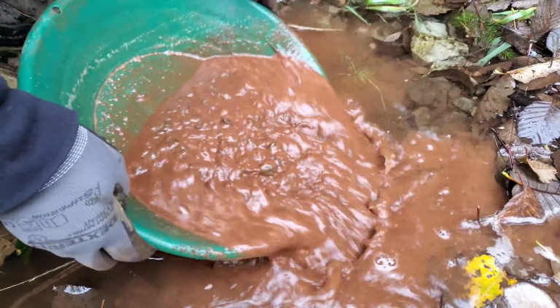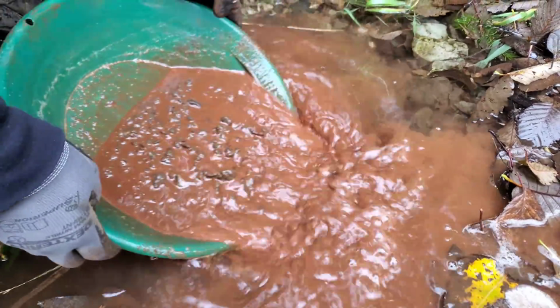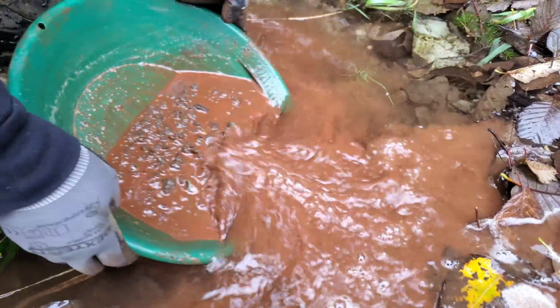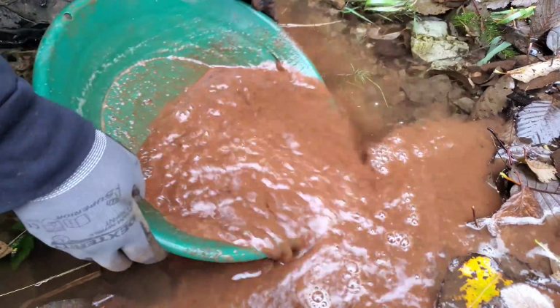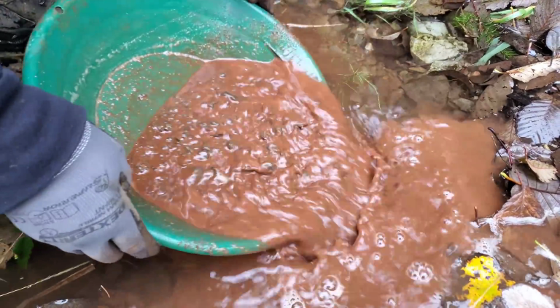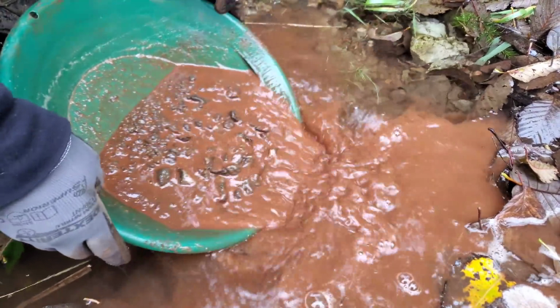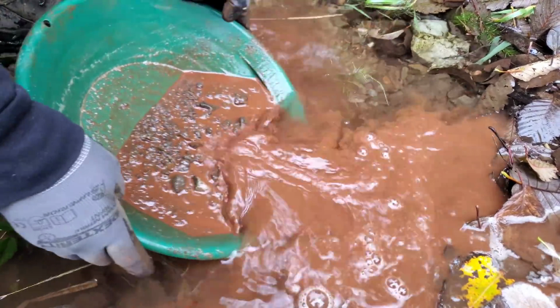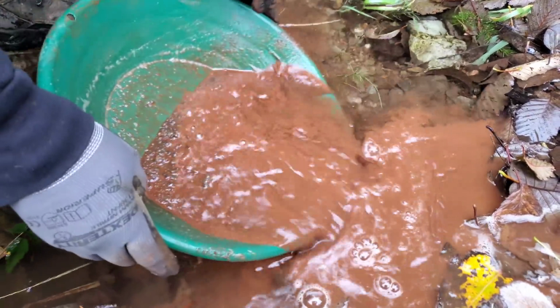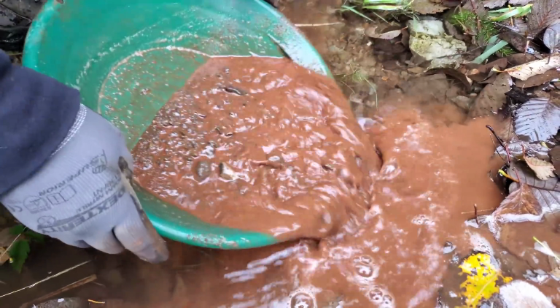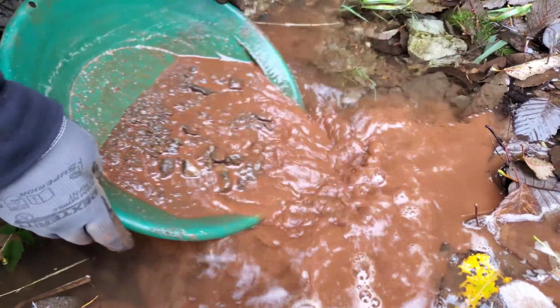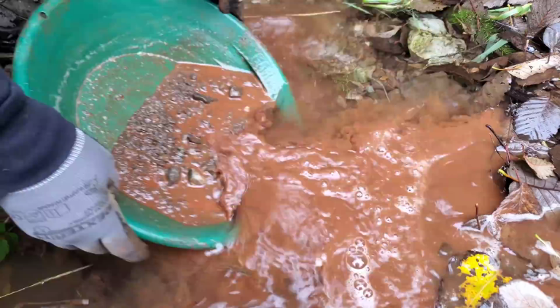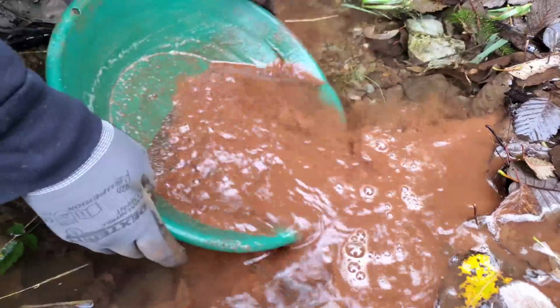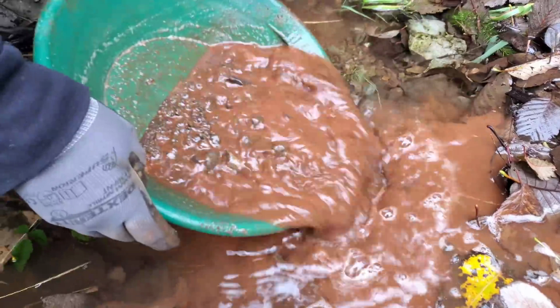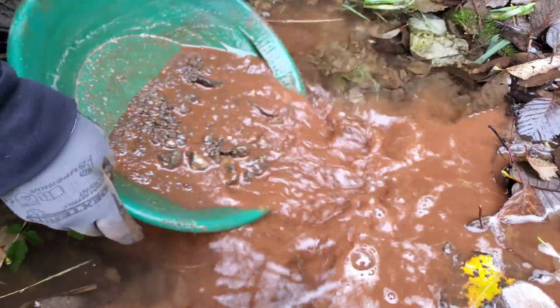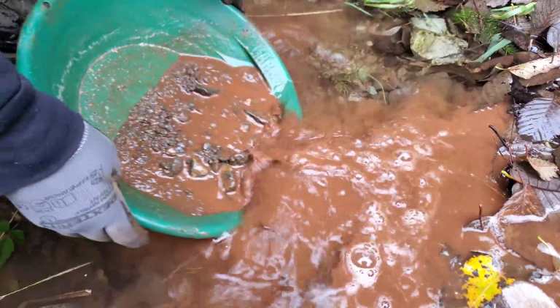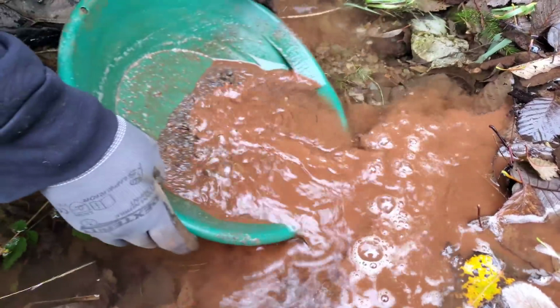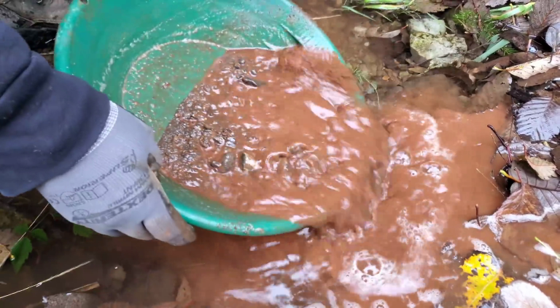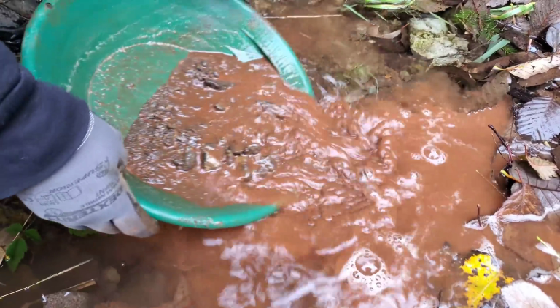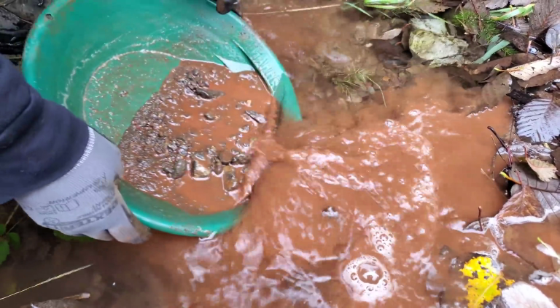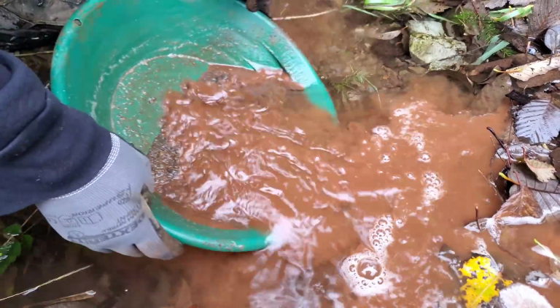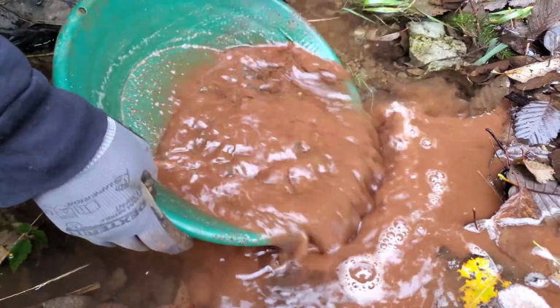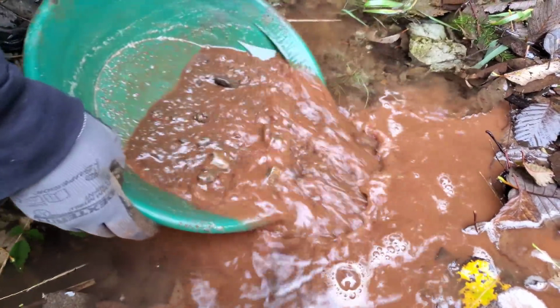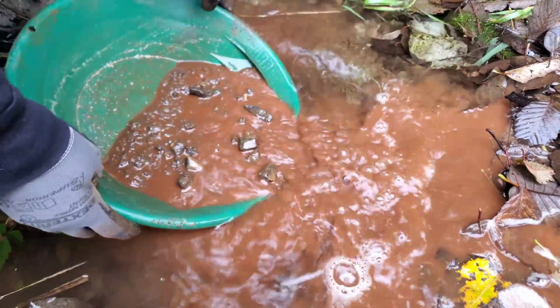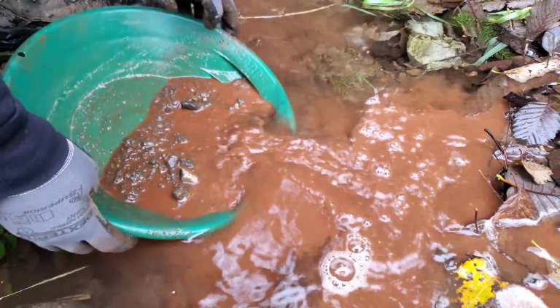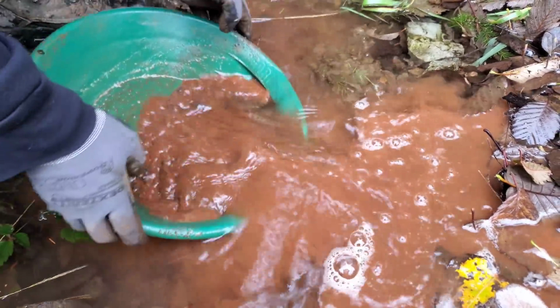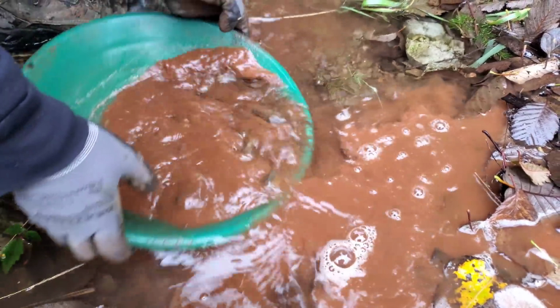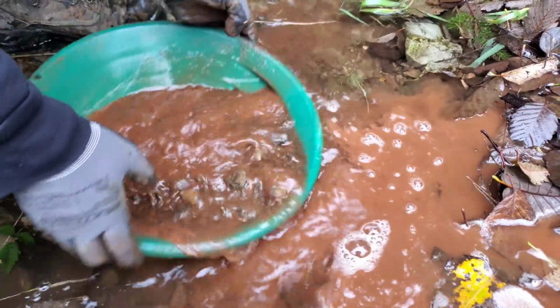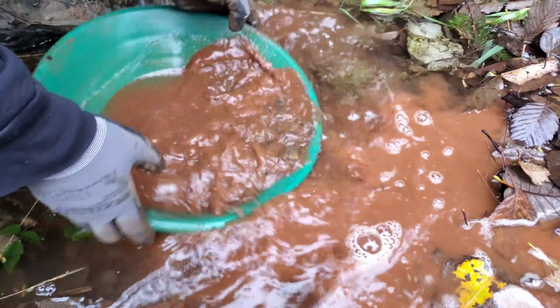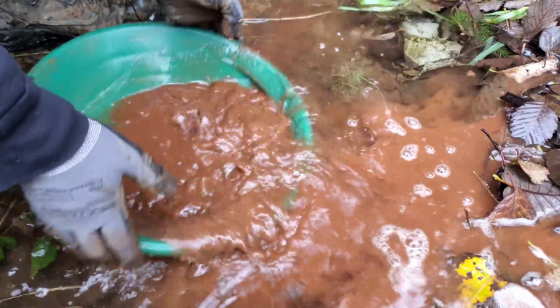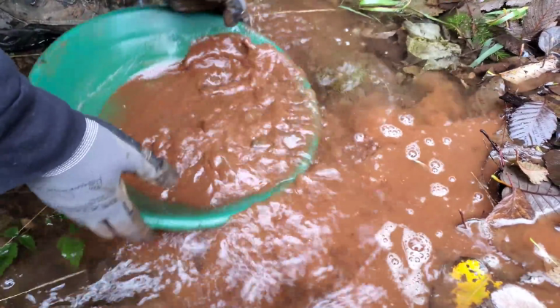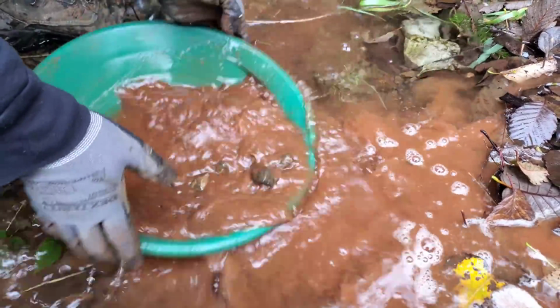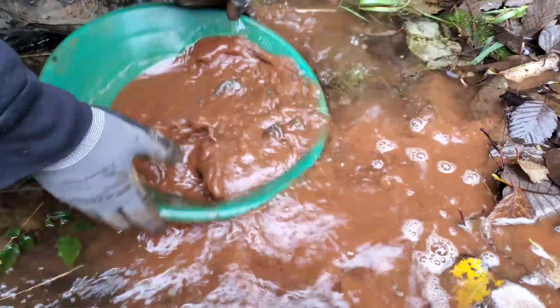We're on the second pan here, so we grabbed the third sample — we'll pan that one out as well.